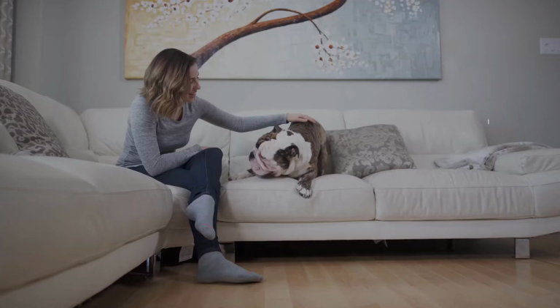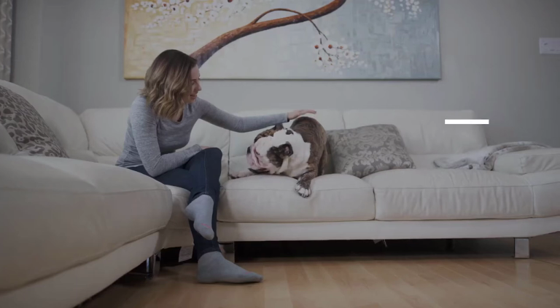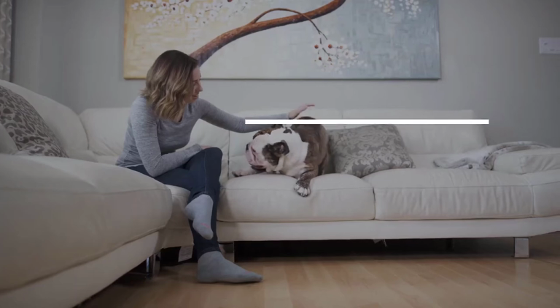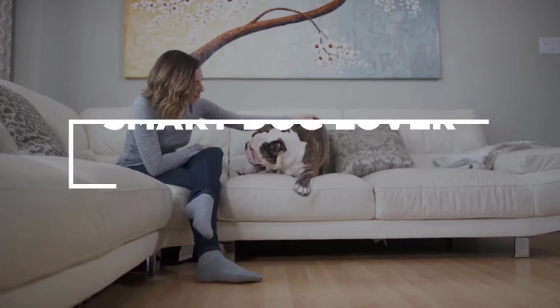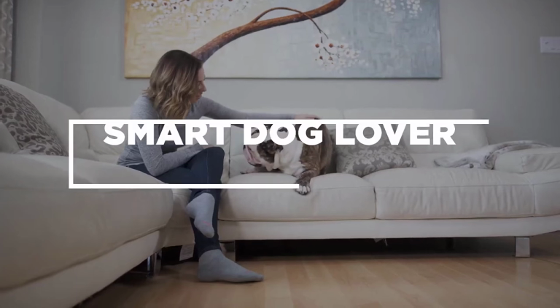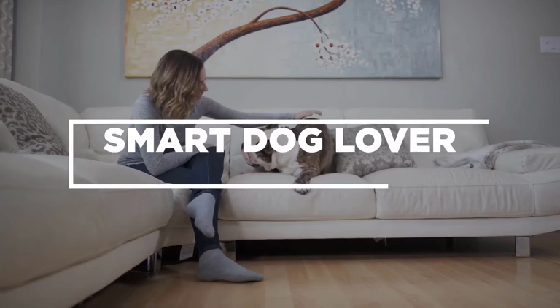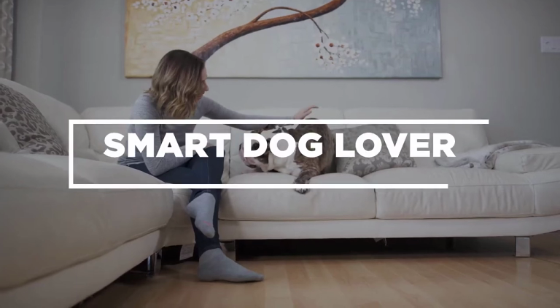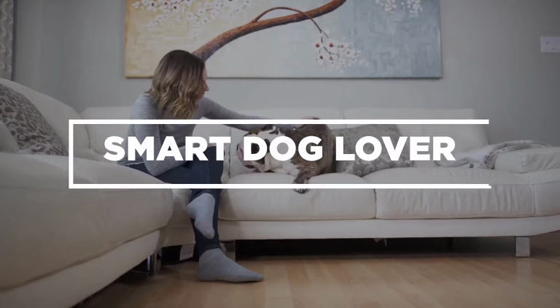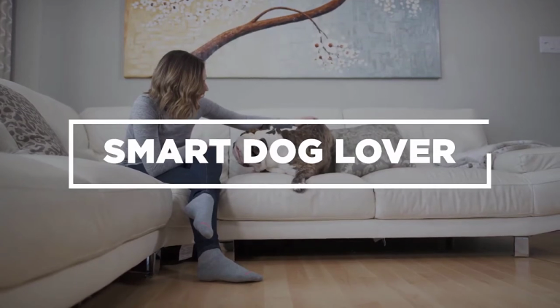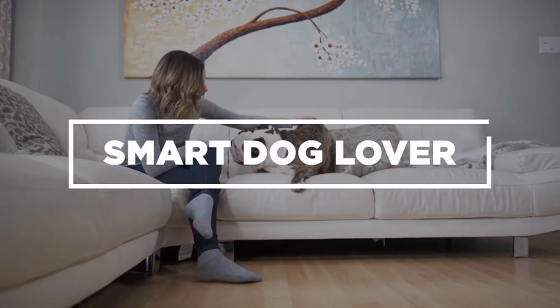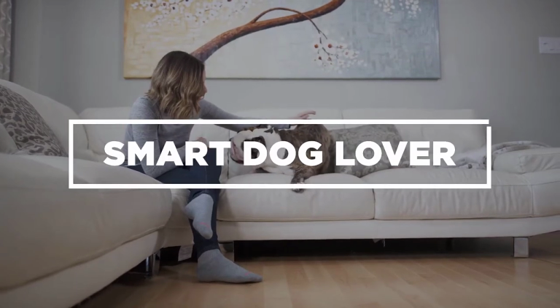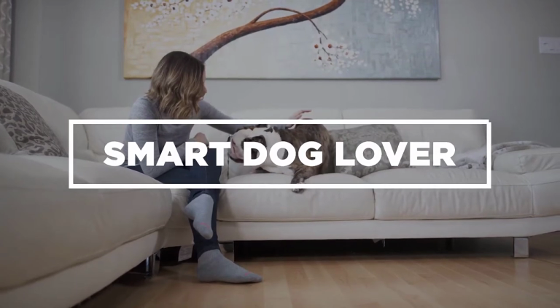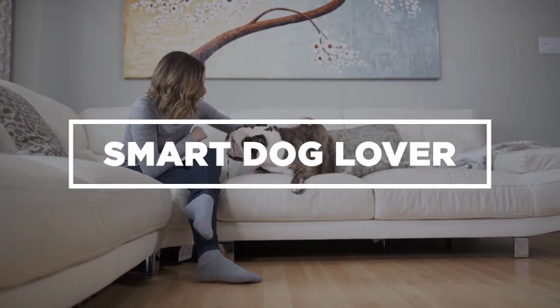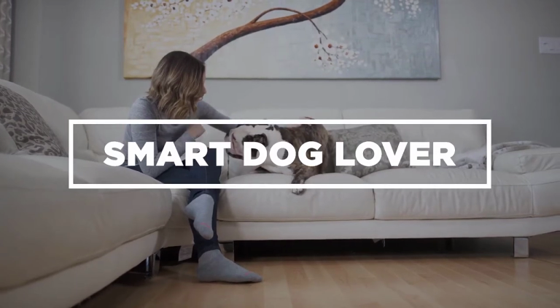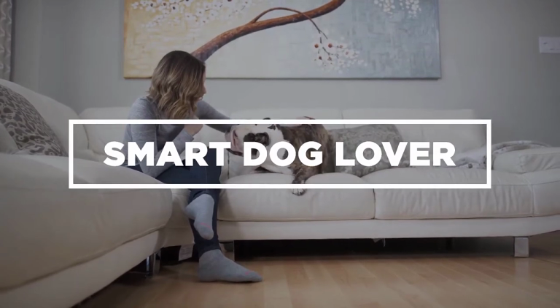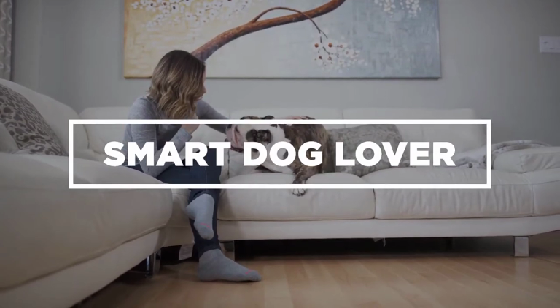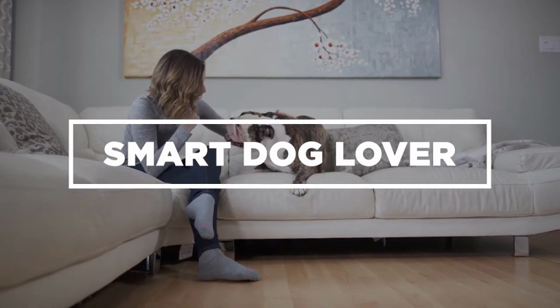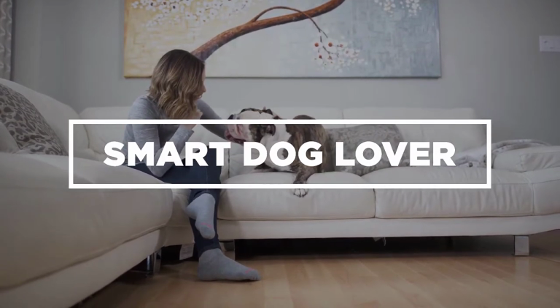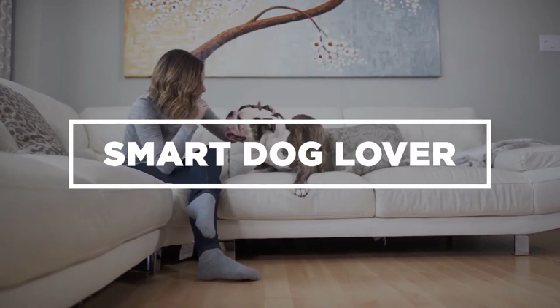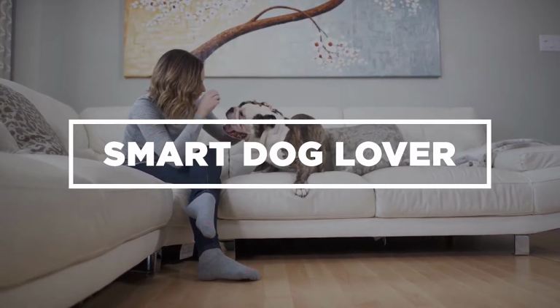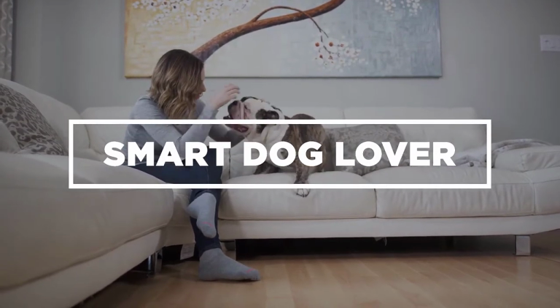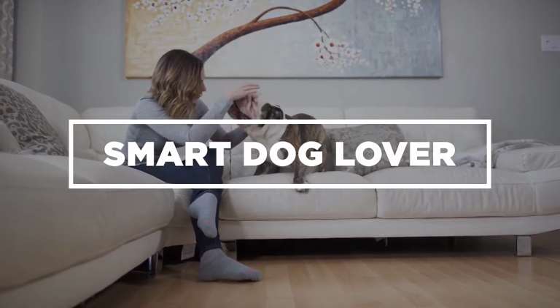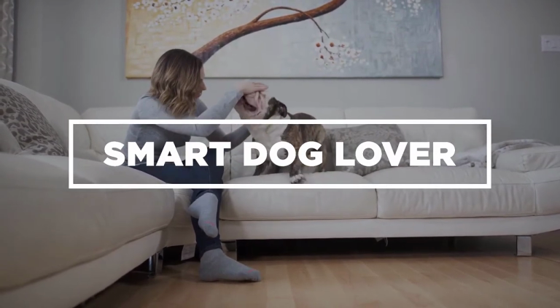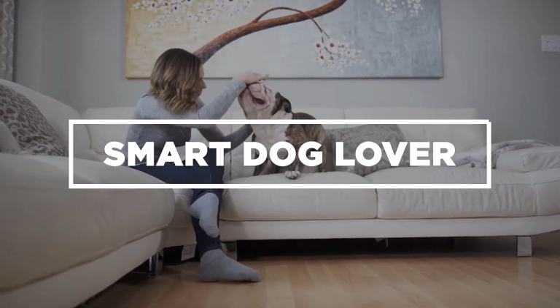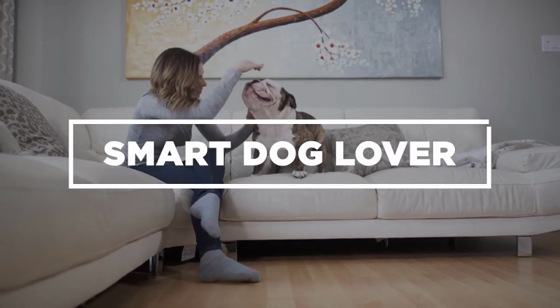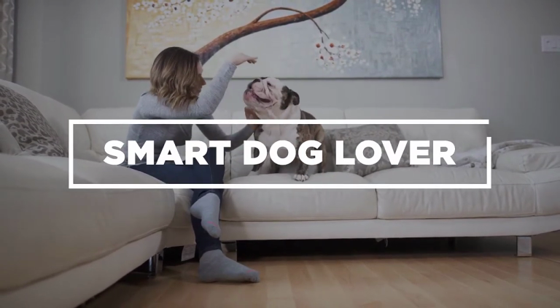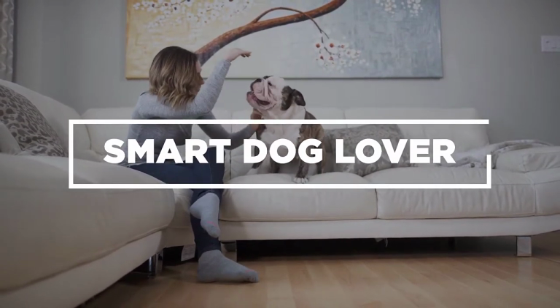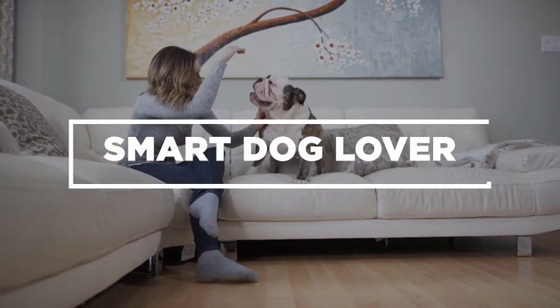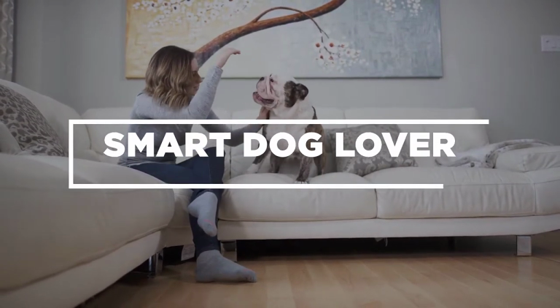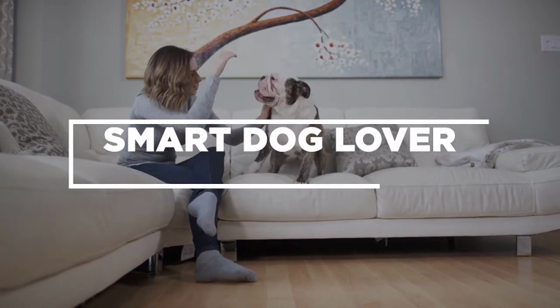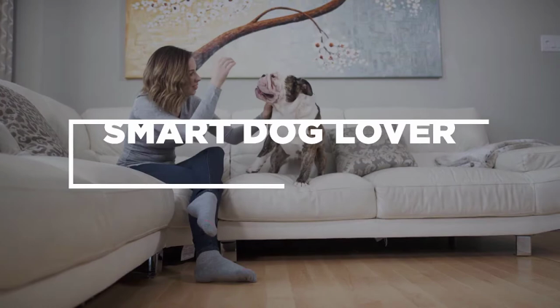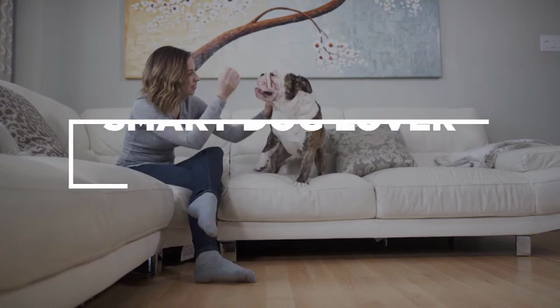Hi! Welcome to our channel, Smart Dog Lover, your prime resource for everything dog-related.